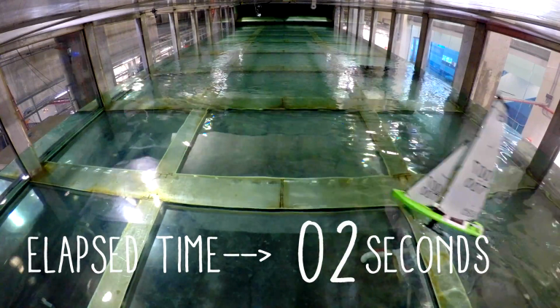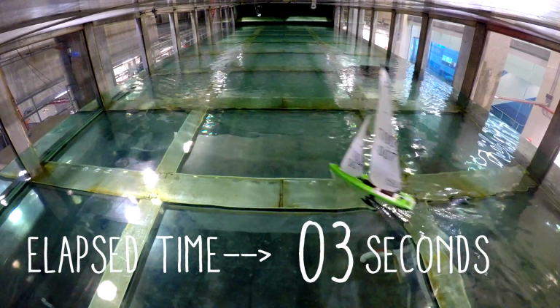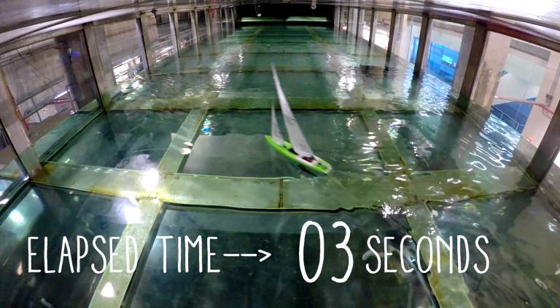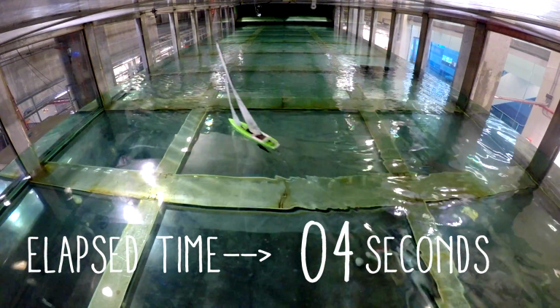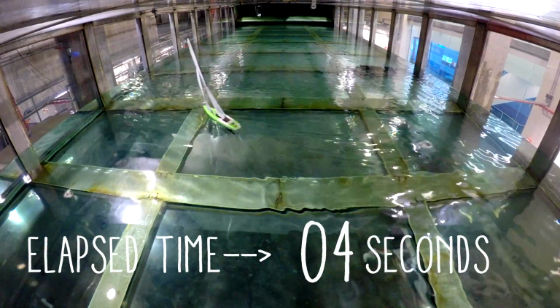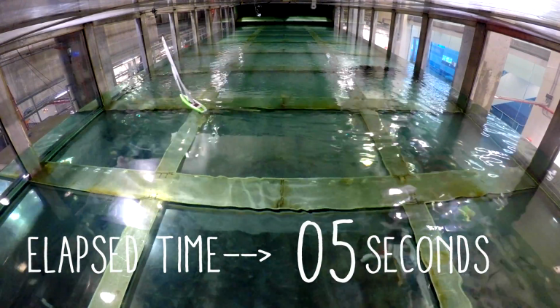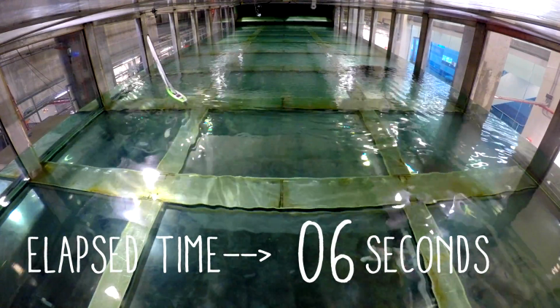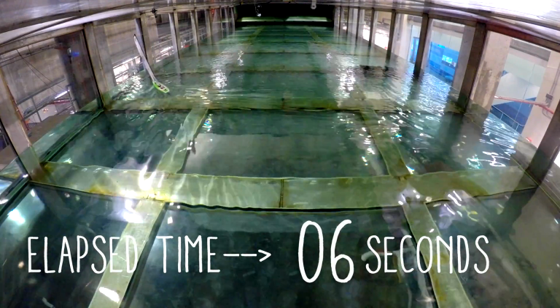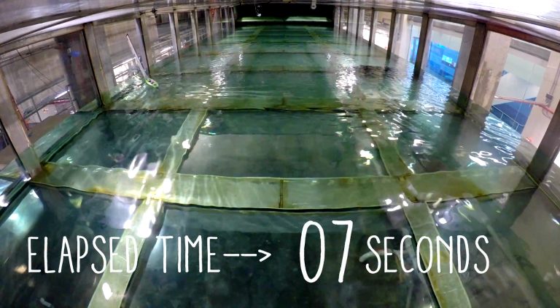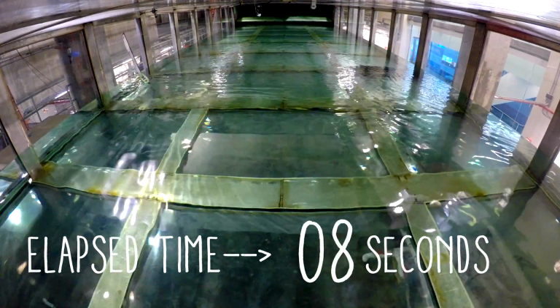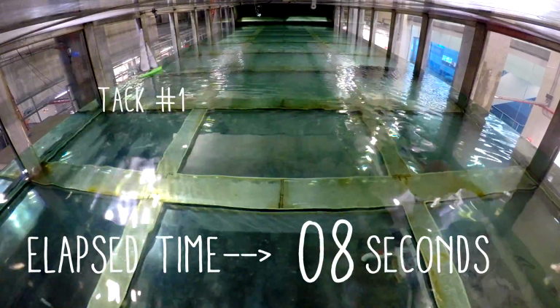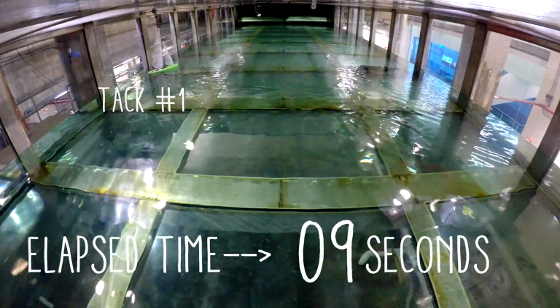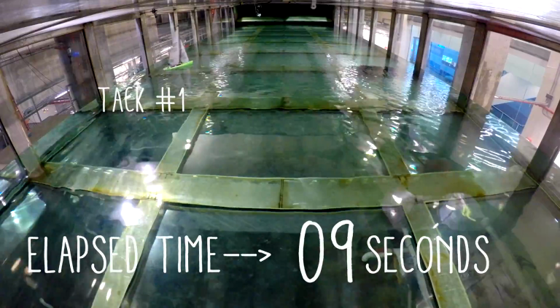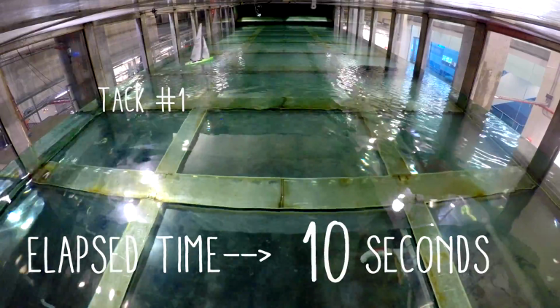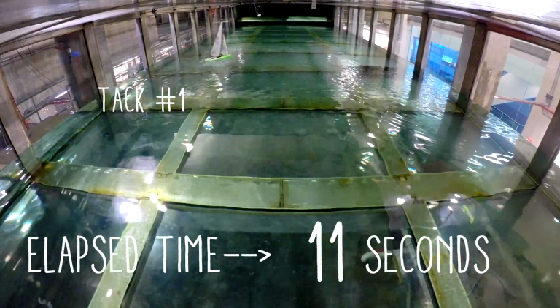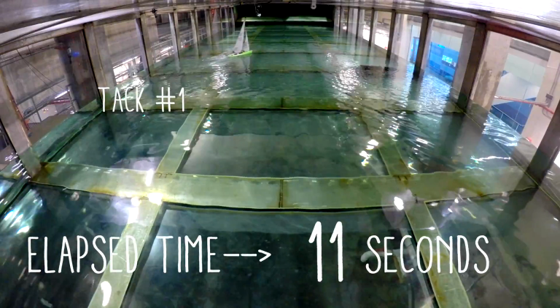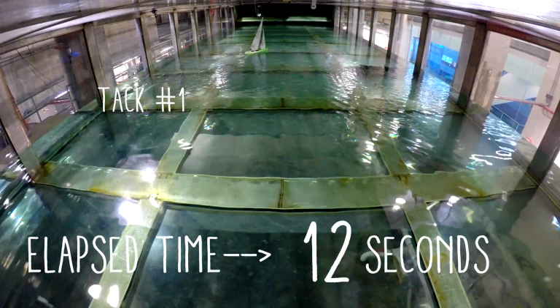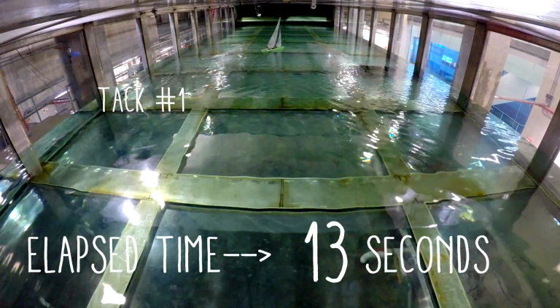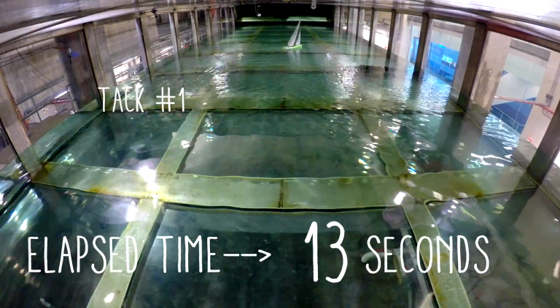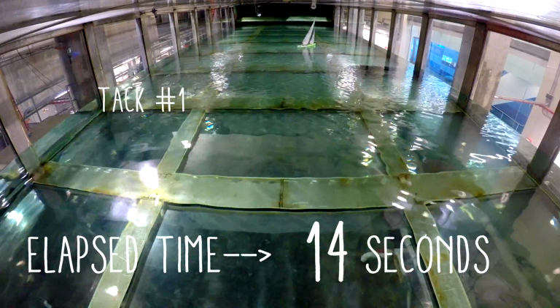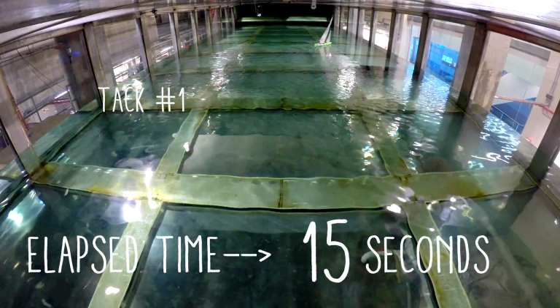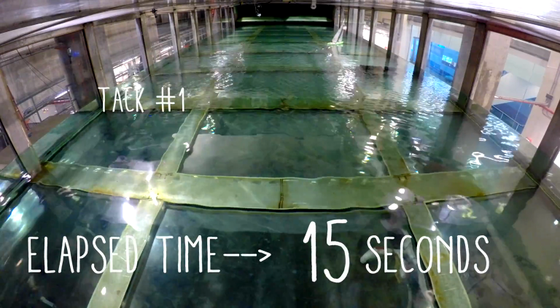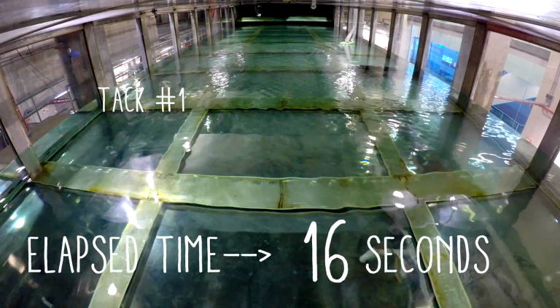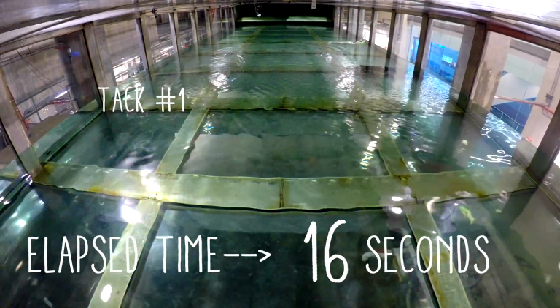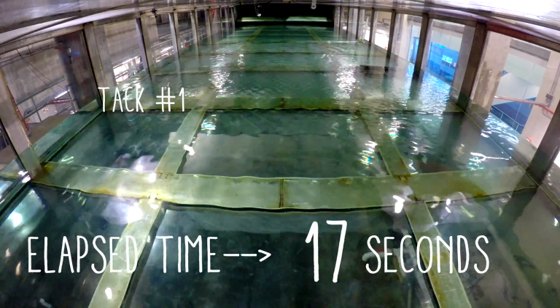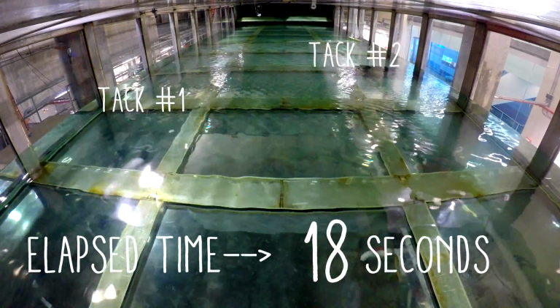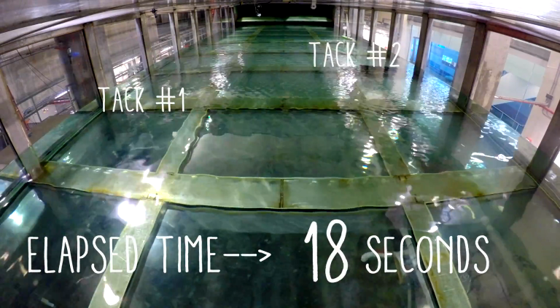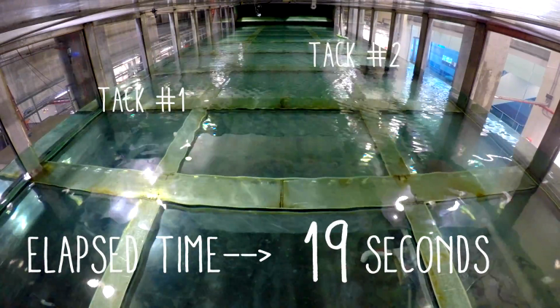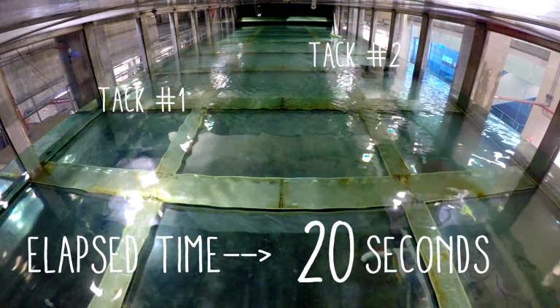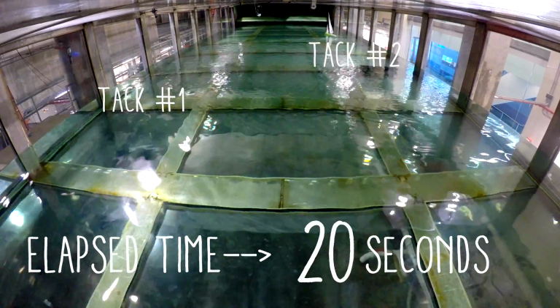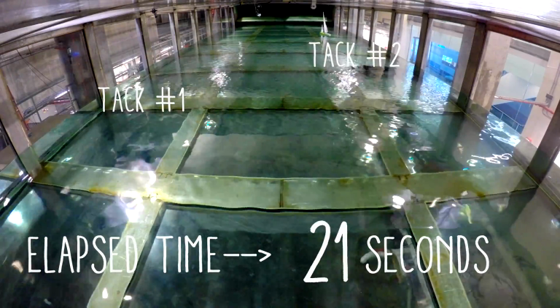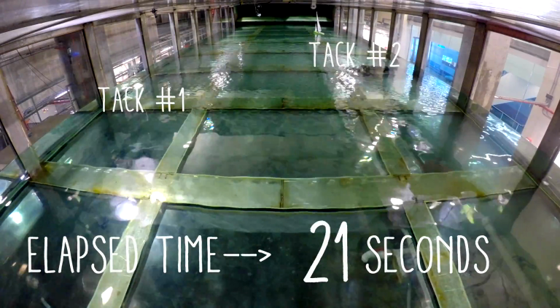On average, the boat required two tacks to reach the far side of the tank, and about 30 seconds to get there.